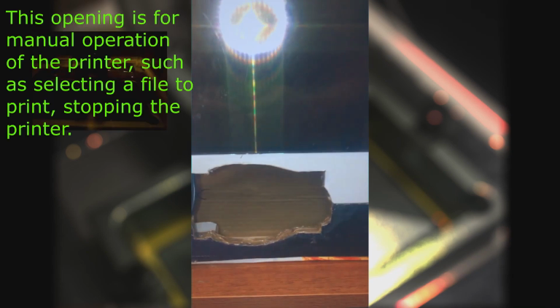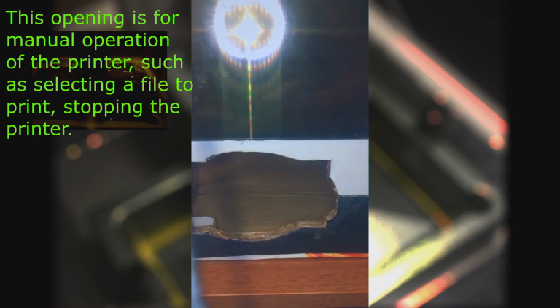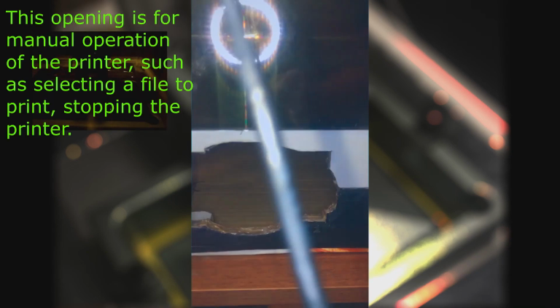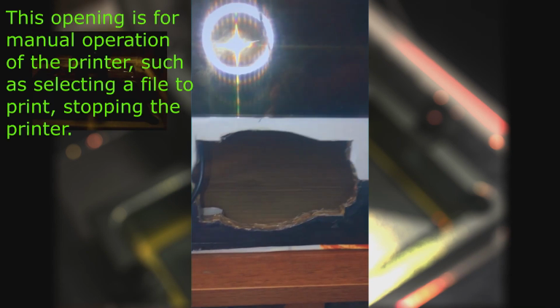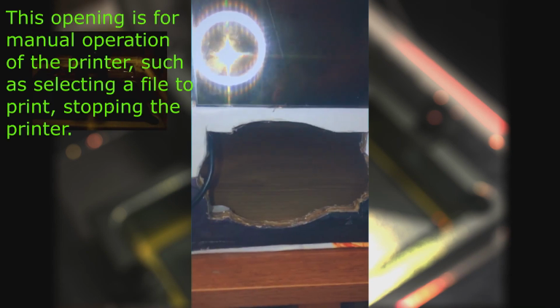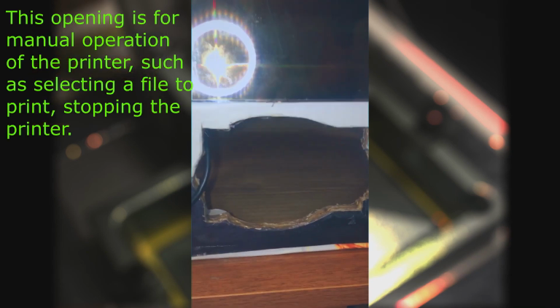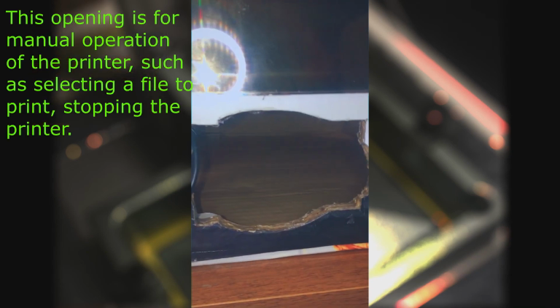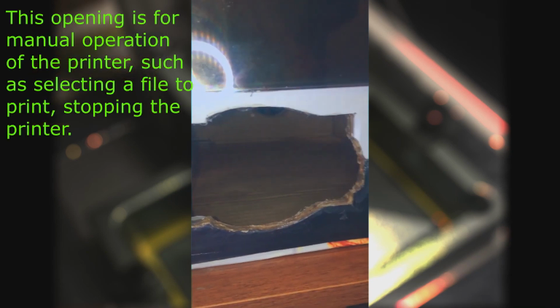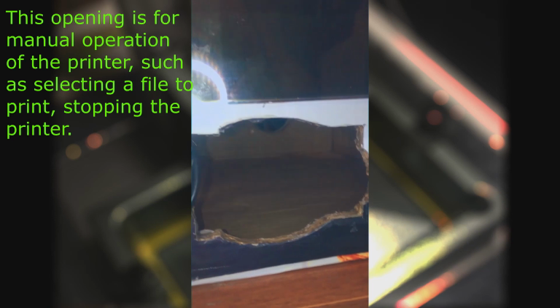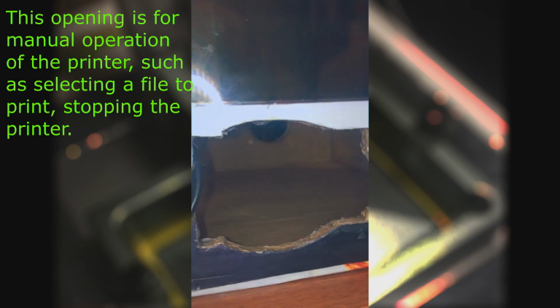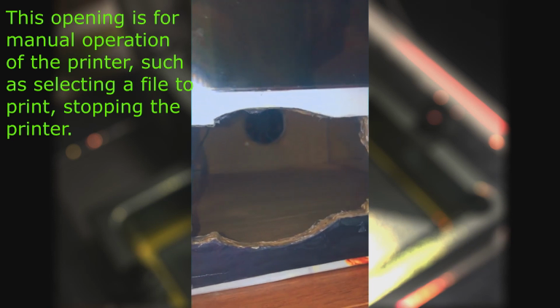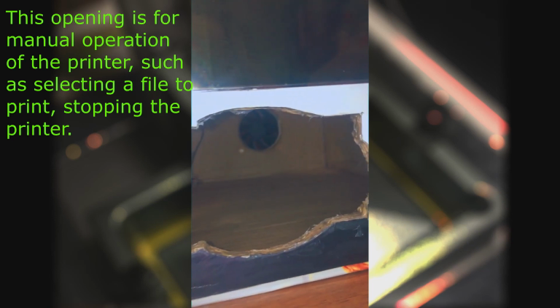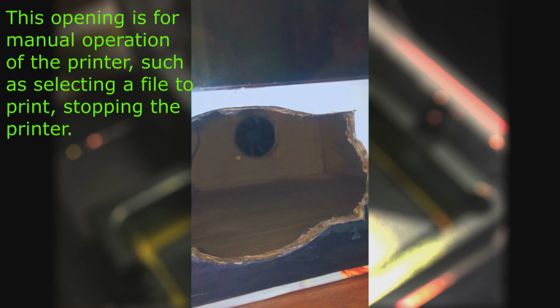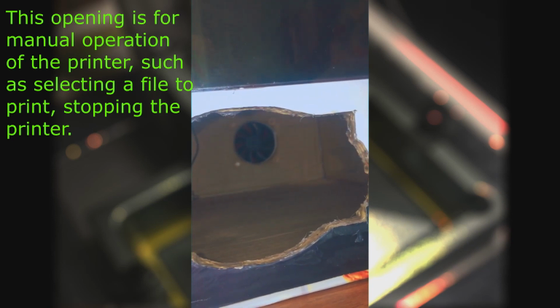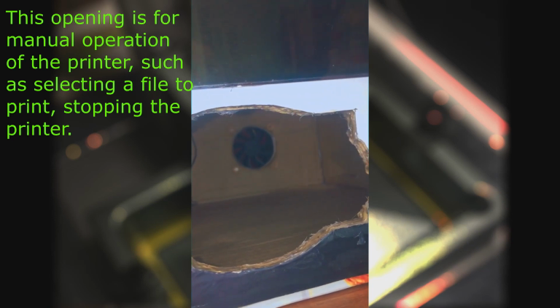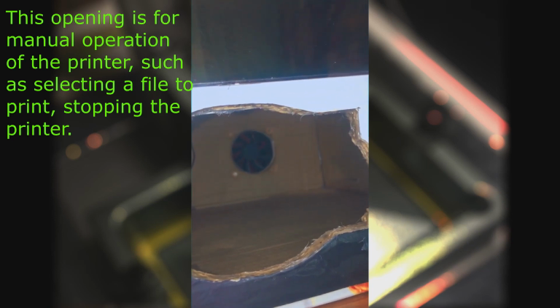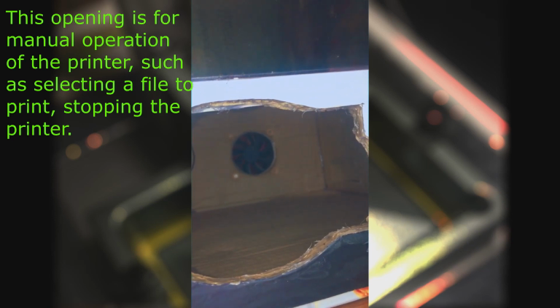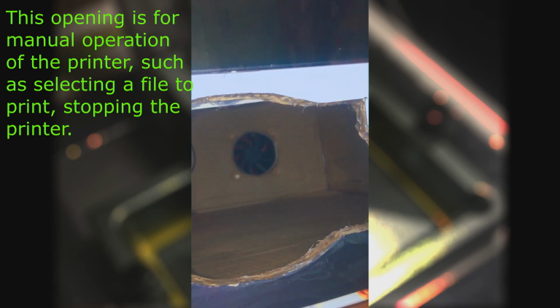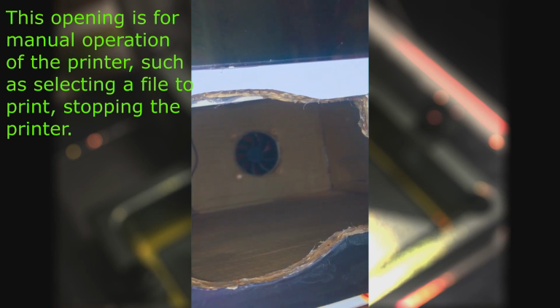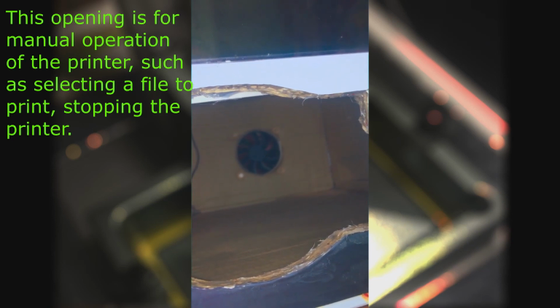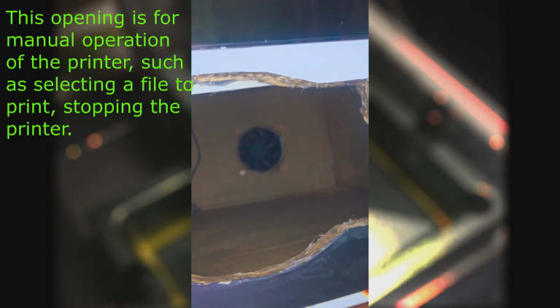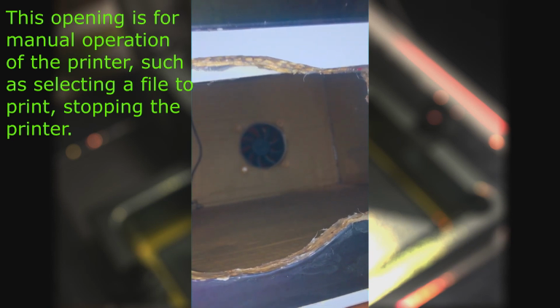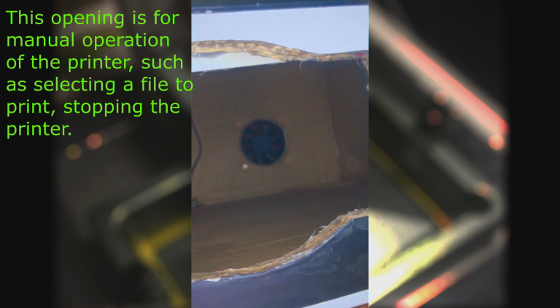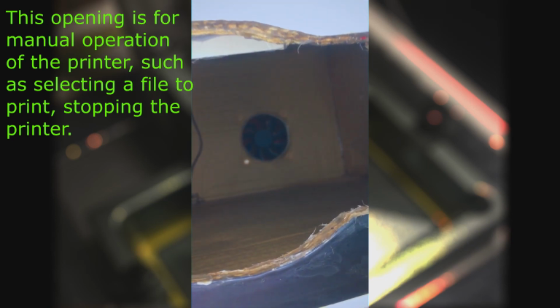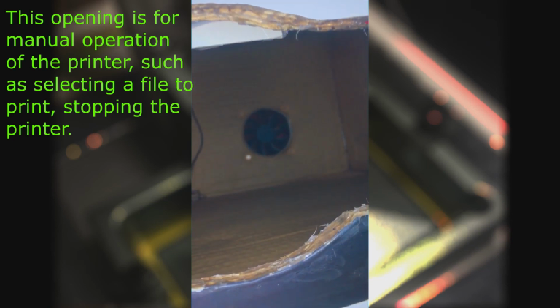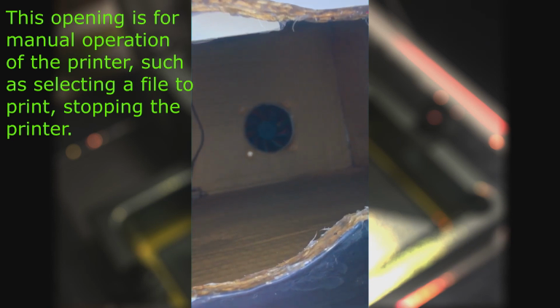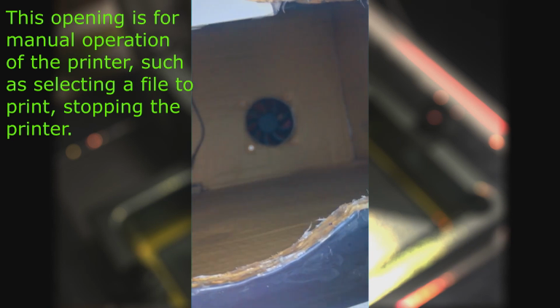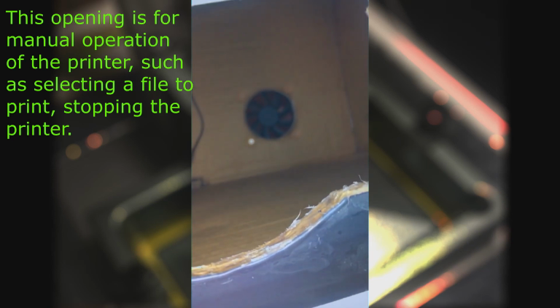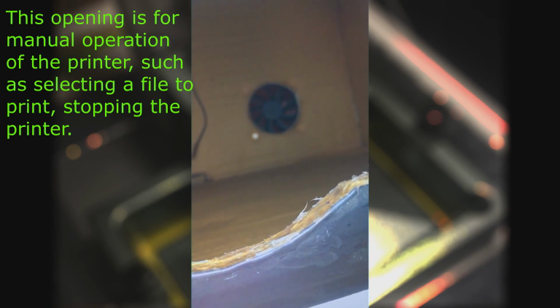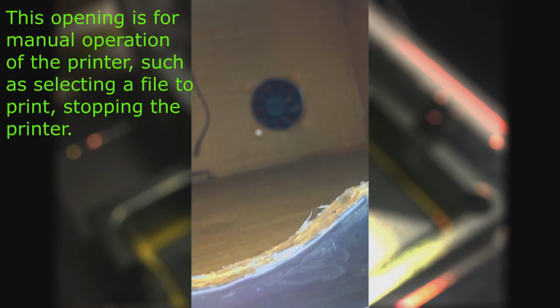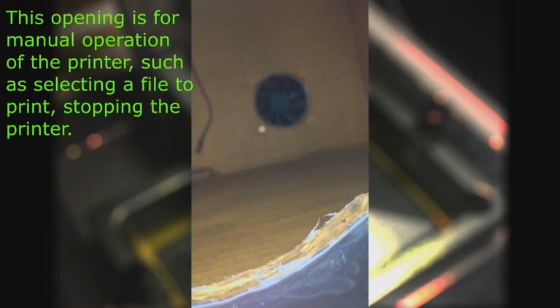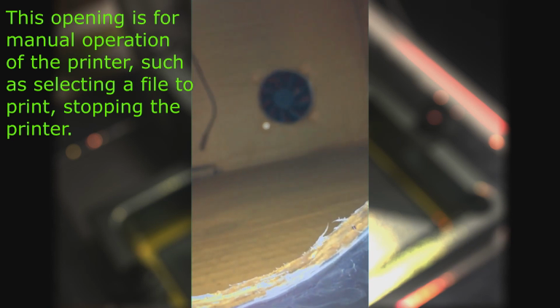This opening is for manual operation of the printer, such as selecting the file to print and stopping the printer.